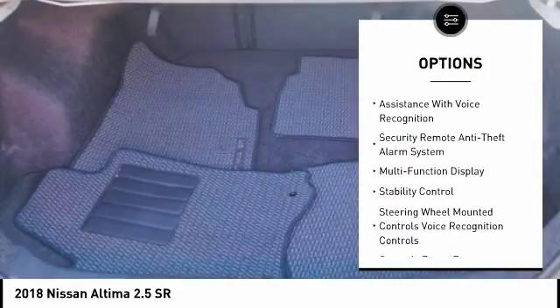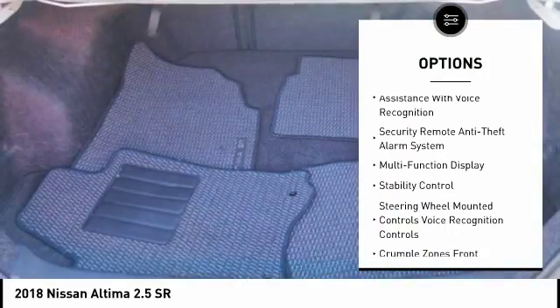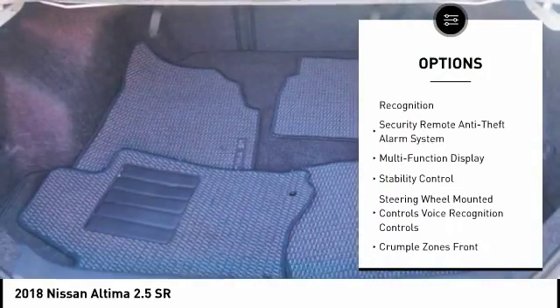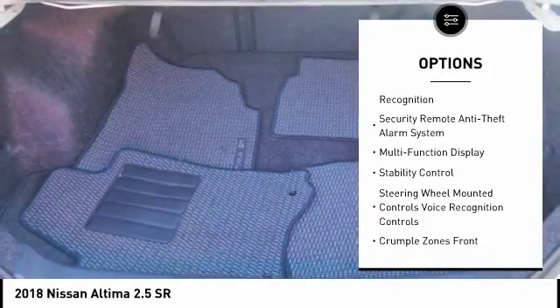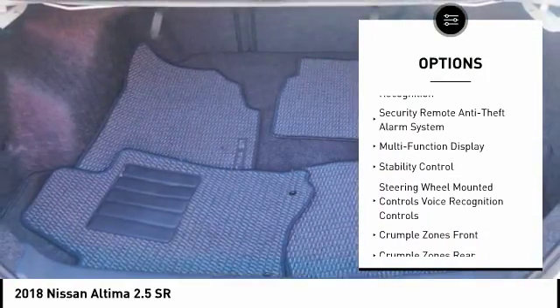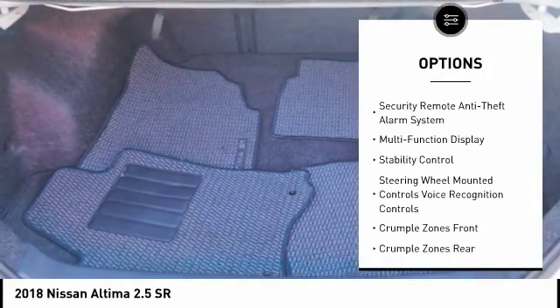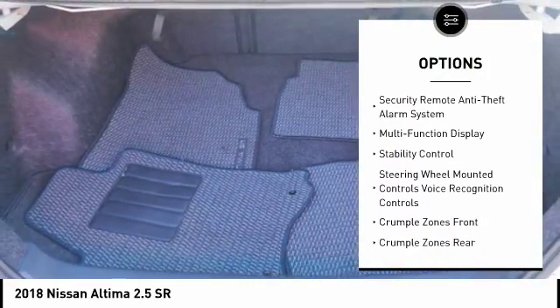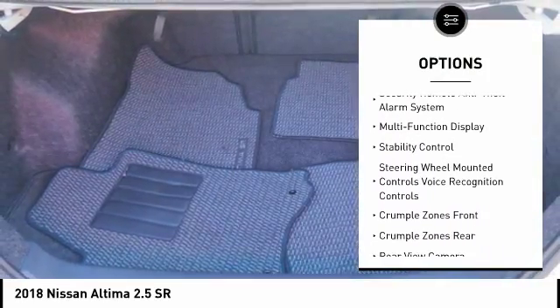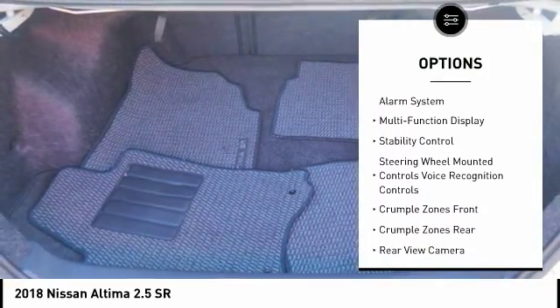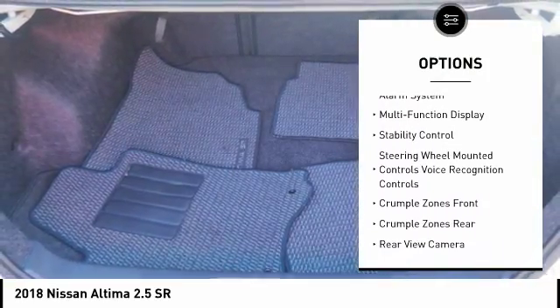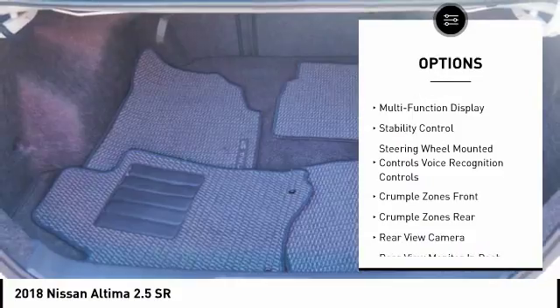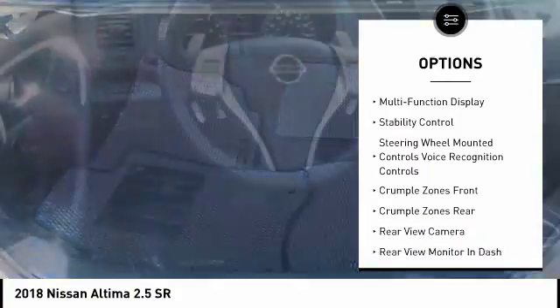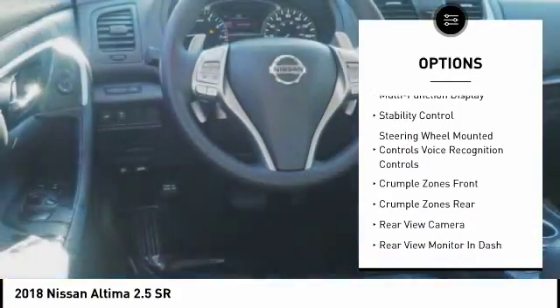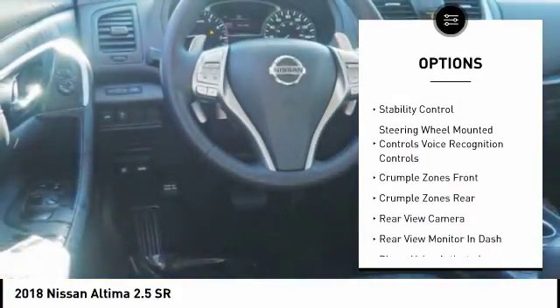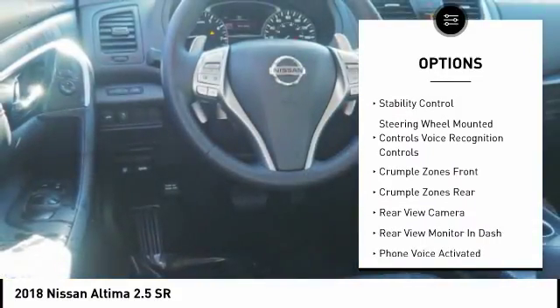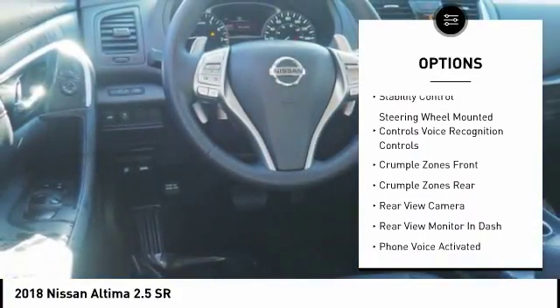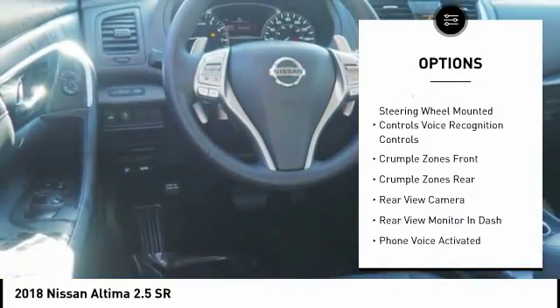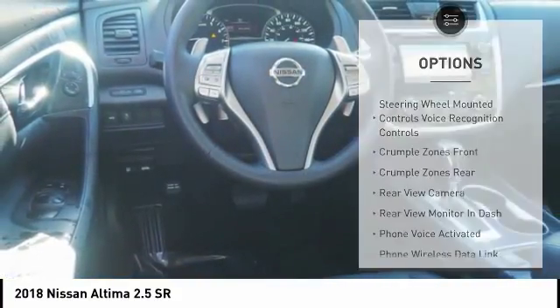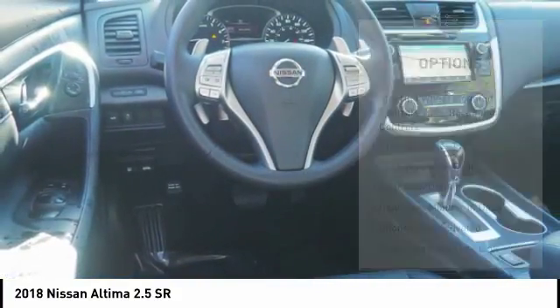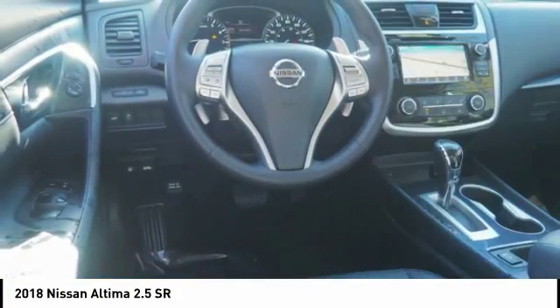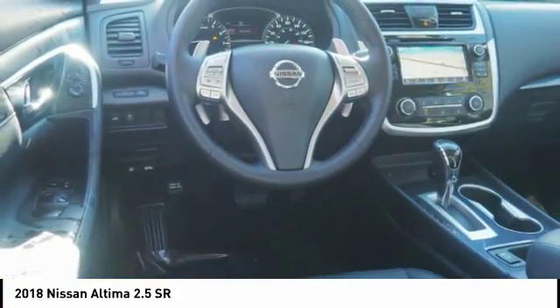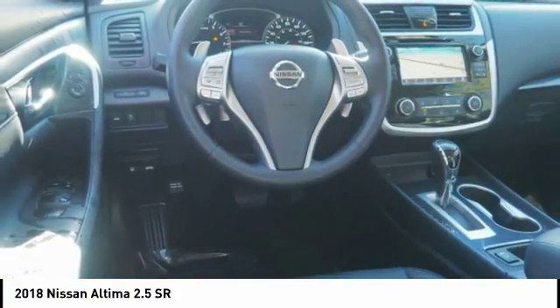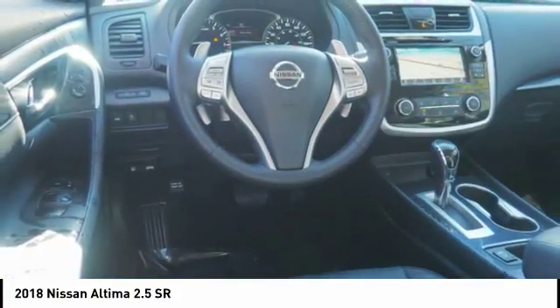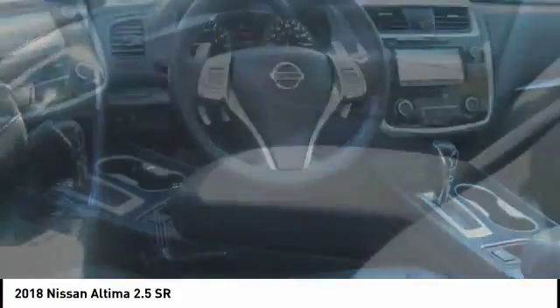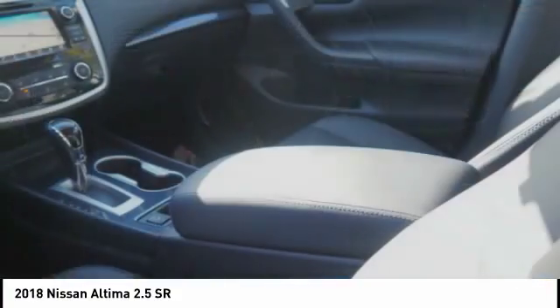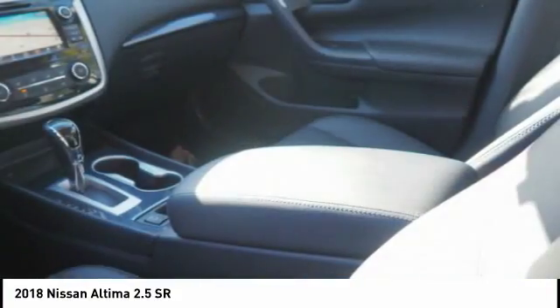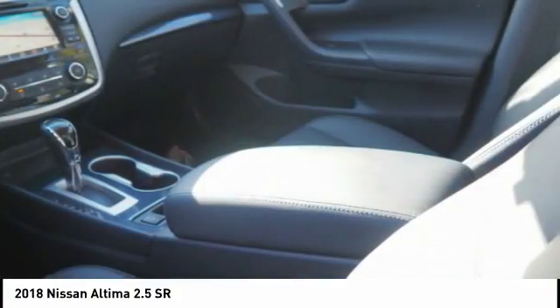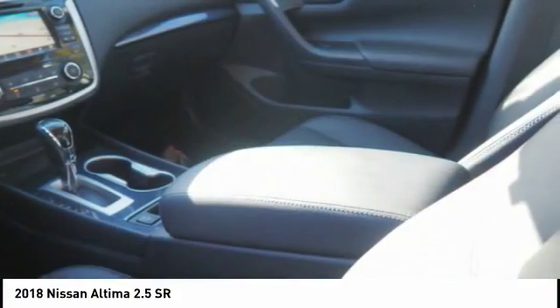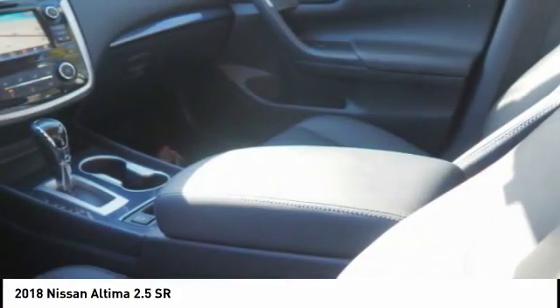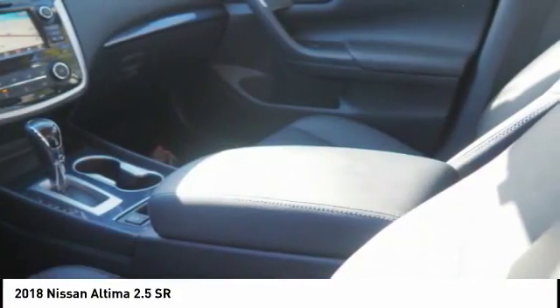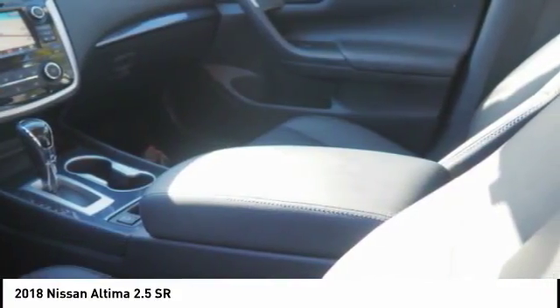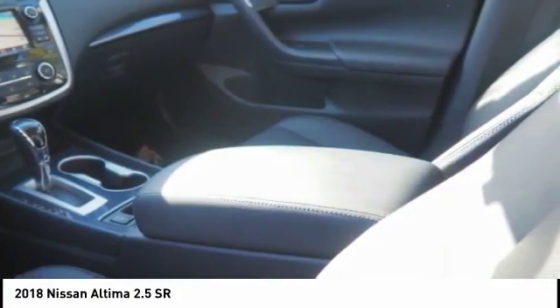Fog lights, child safety locks, power brakes, audio, internet radio, Pandora, trip odometer, and trip computer.